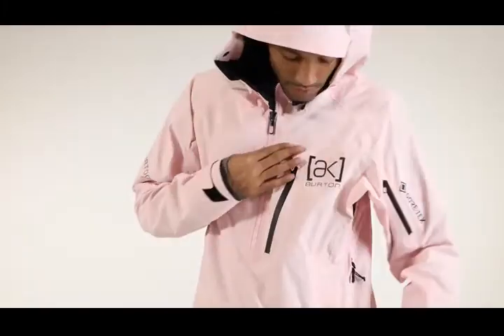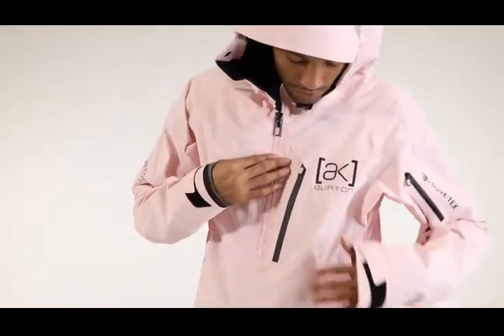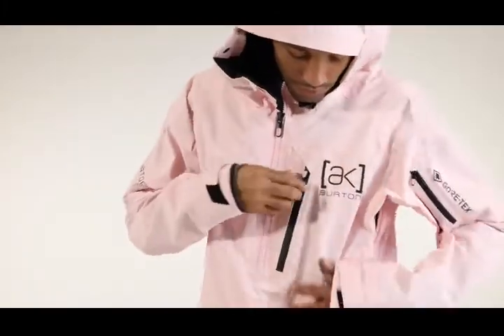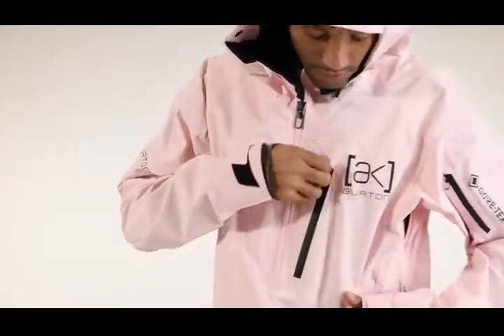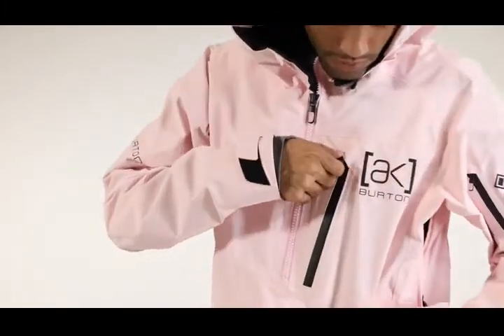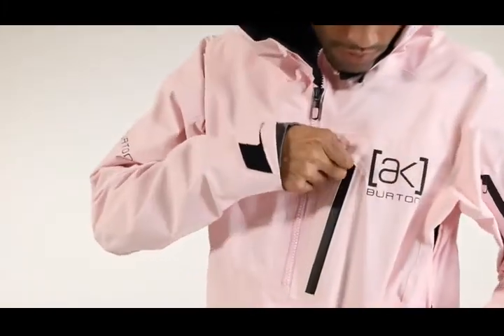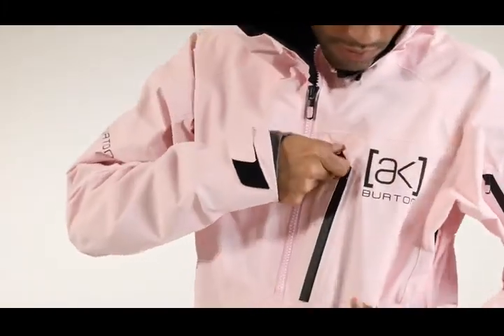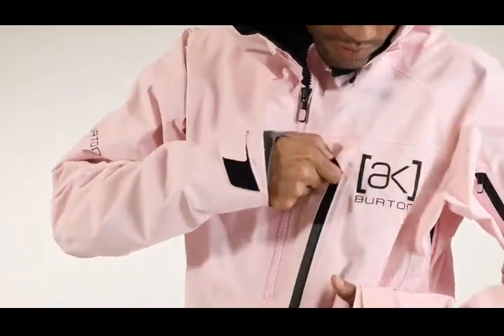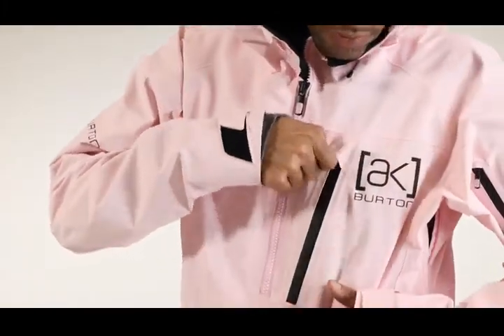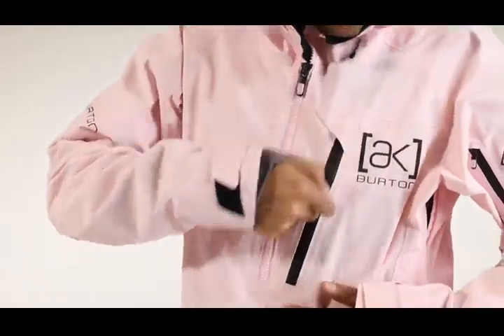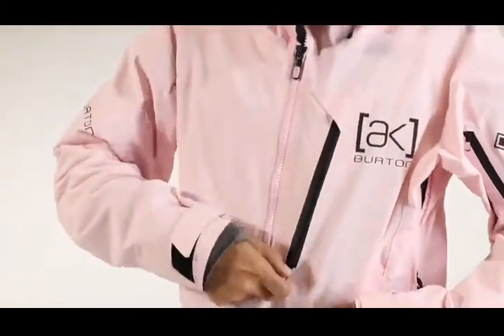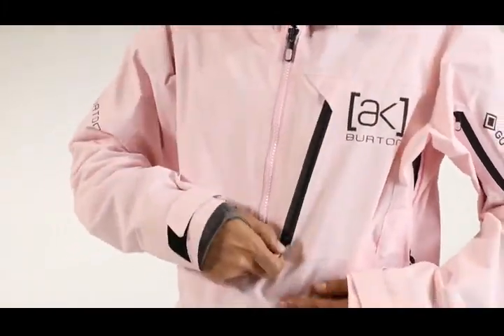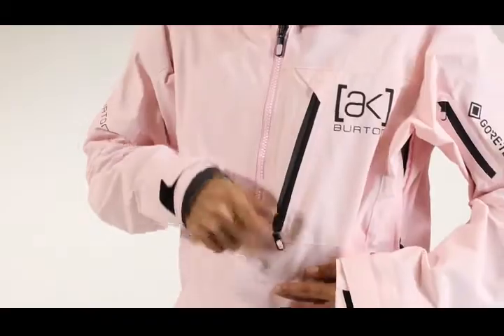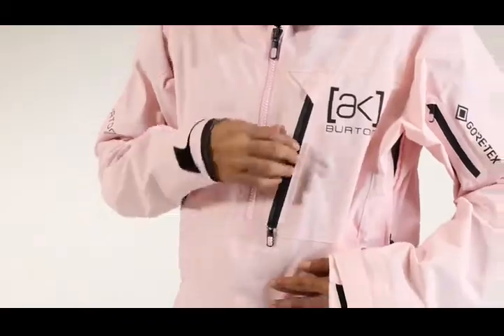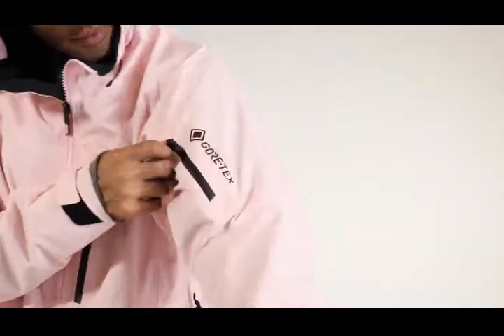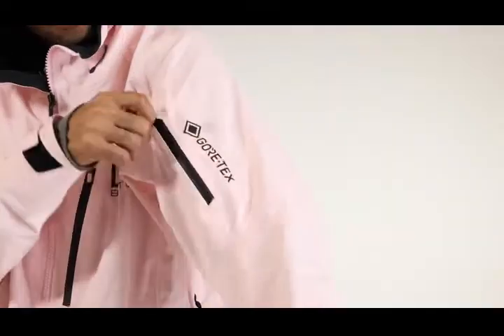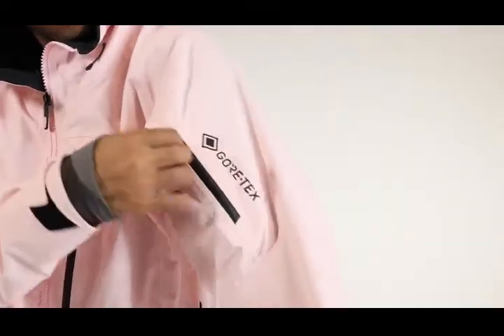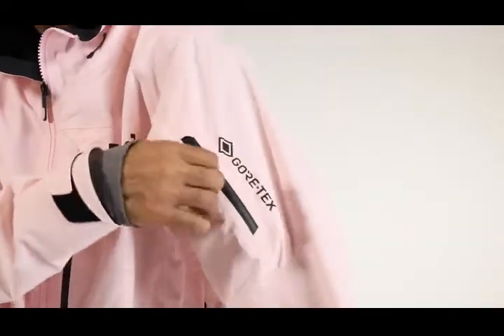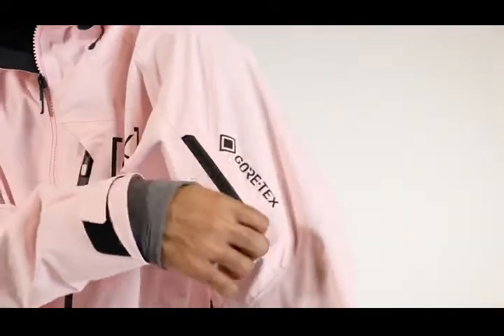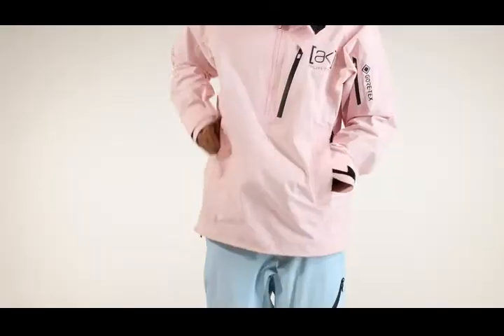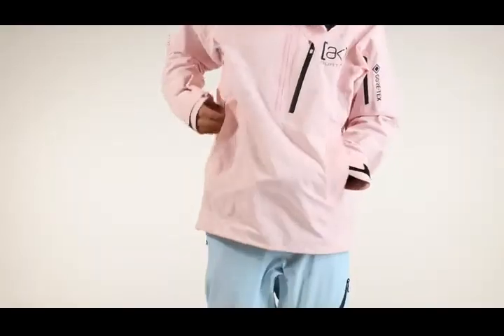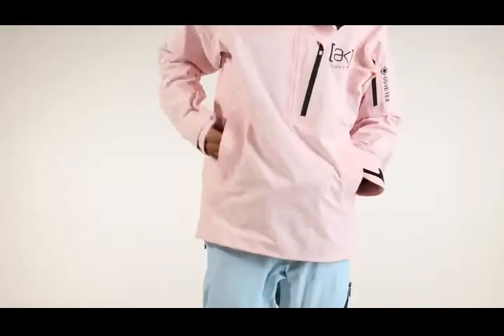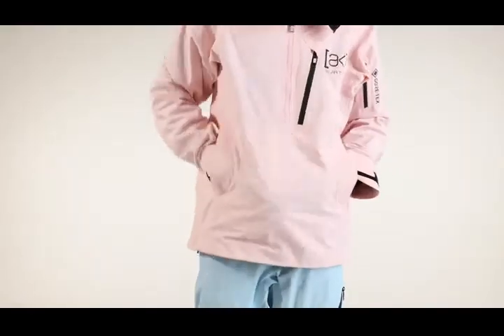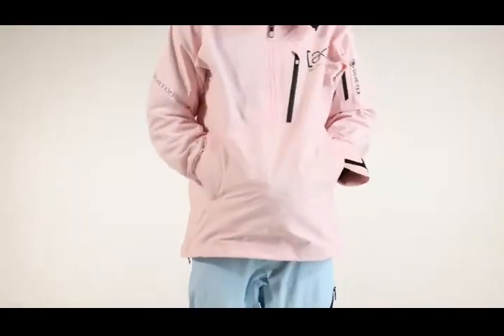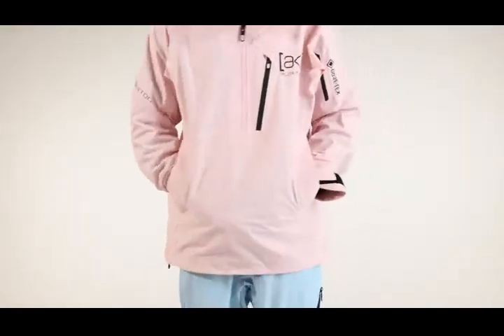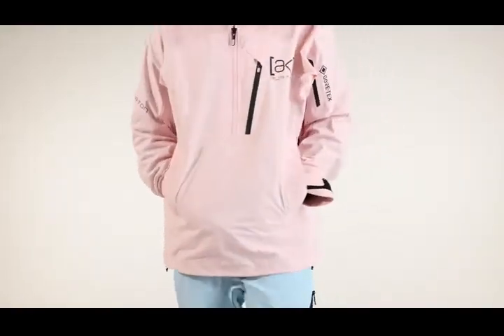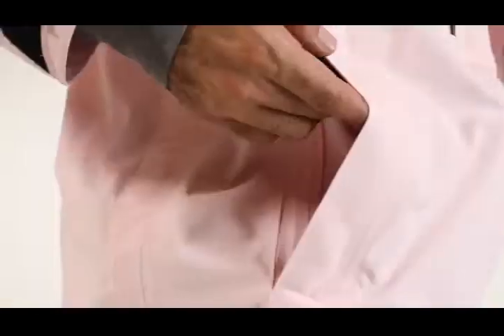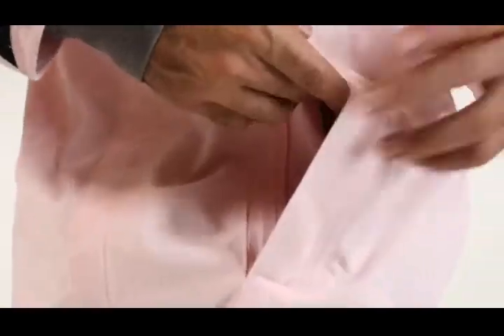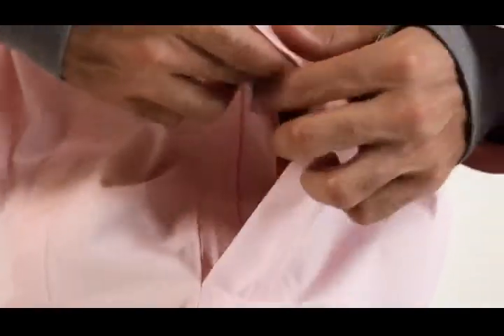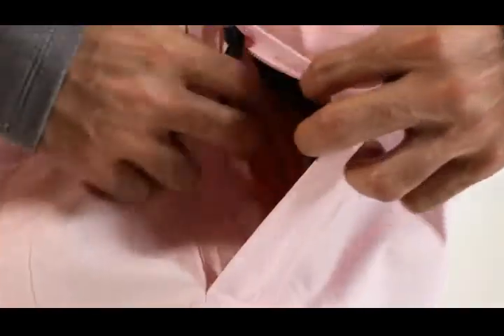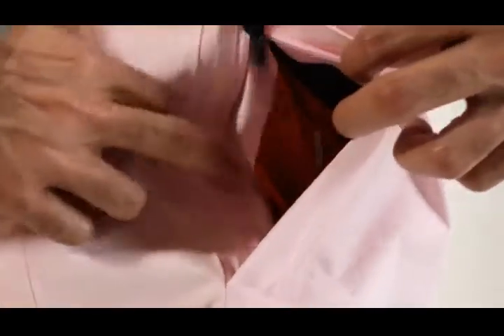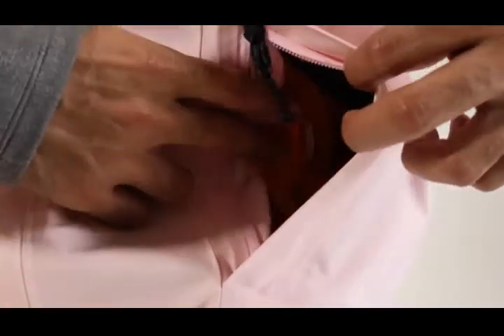YKK water resistant zippers. Zipper chest pocket. Bicep pass pocket. Kangaroo pocket with thermopocket inside to keep your device warm.